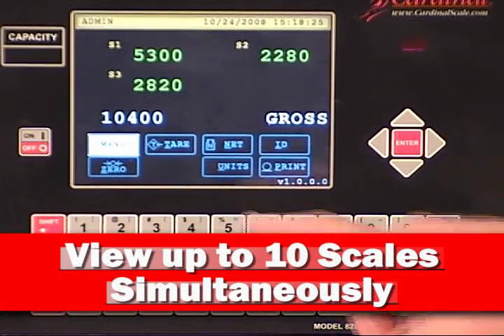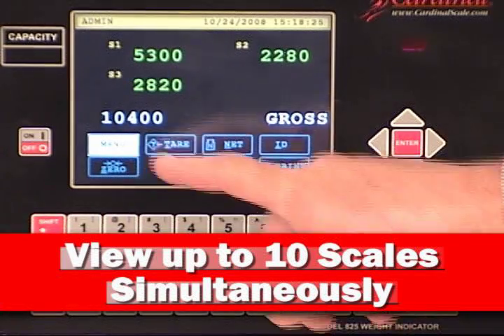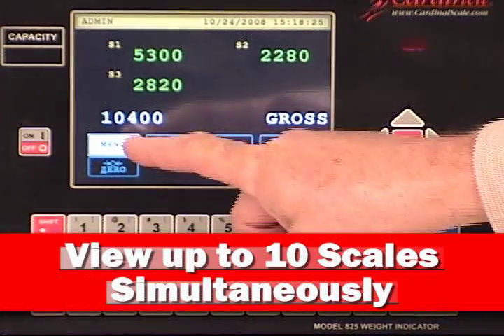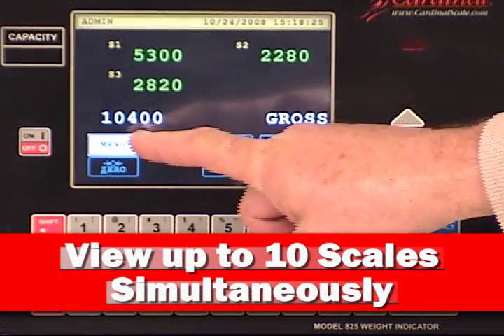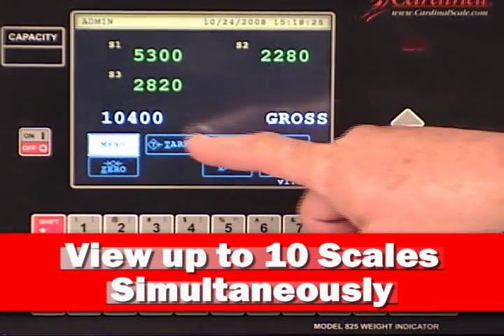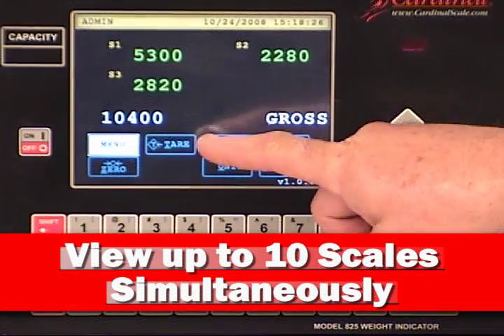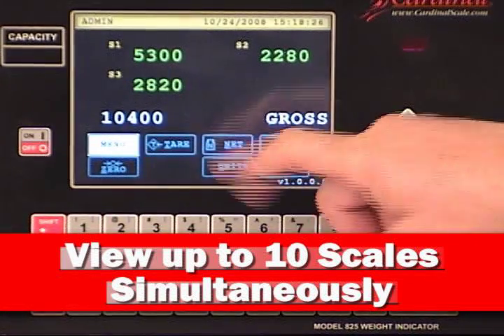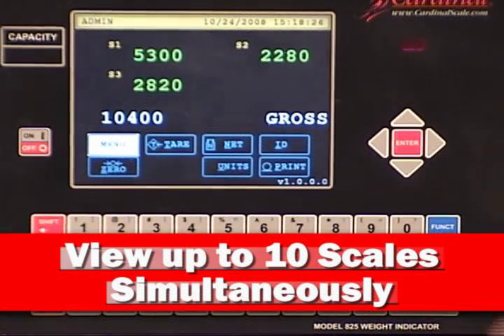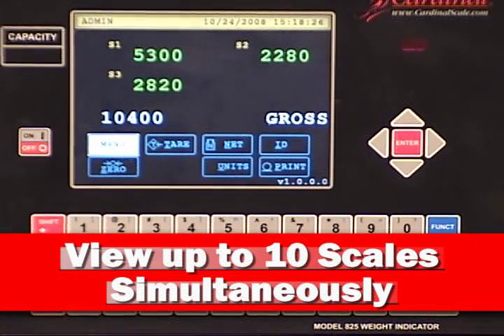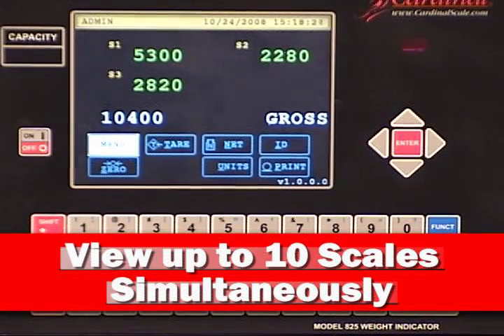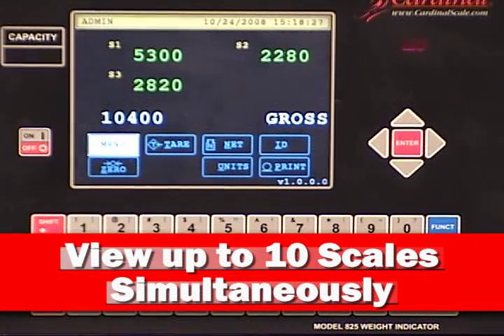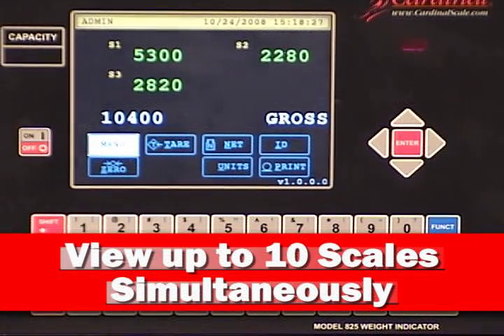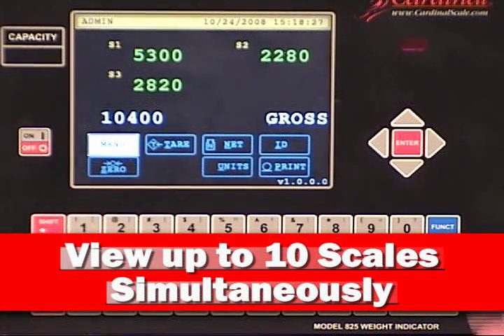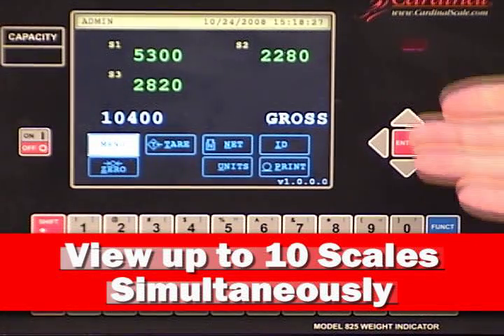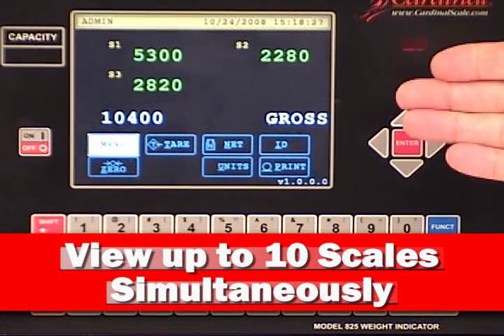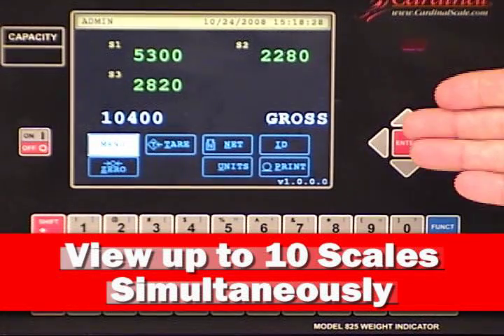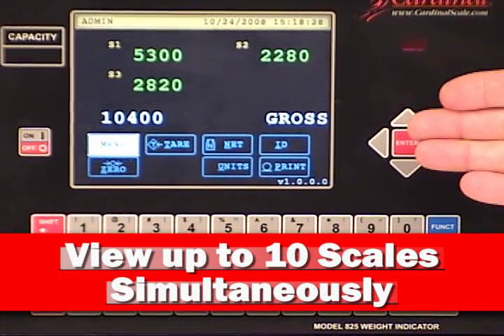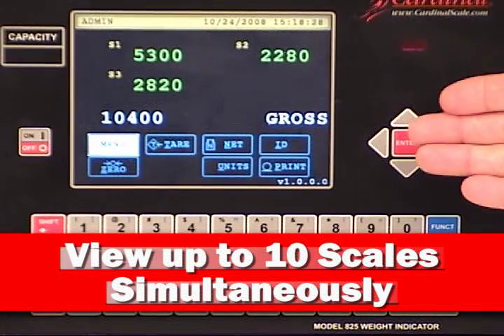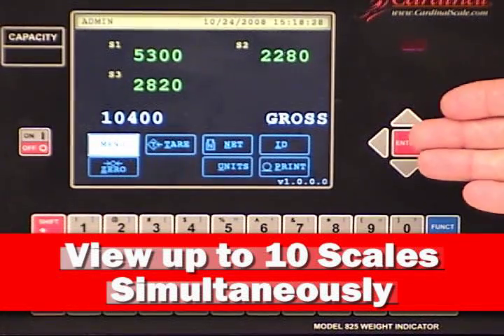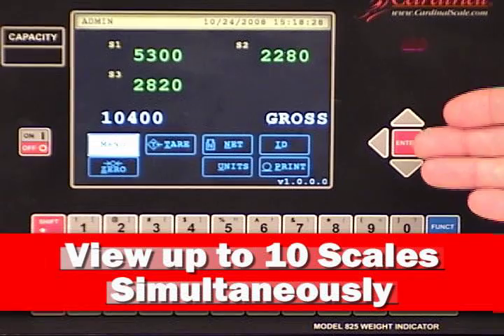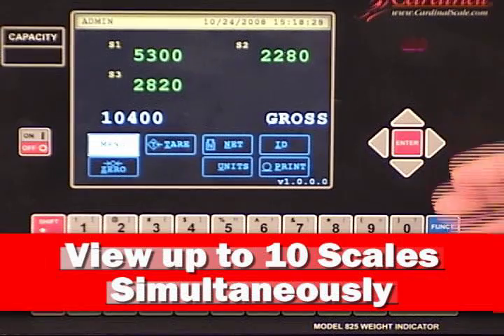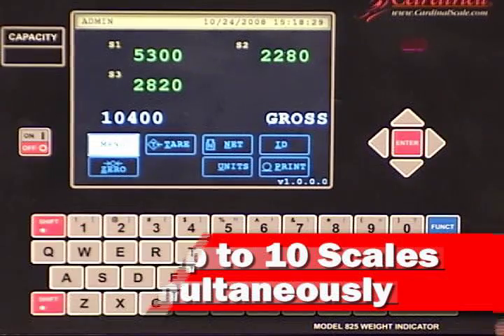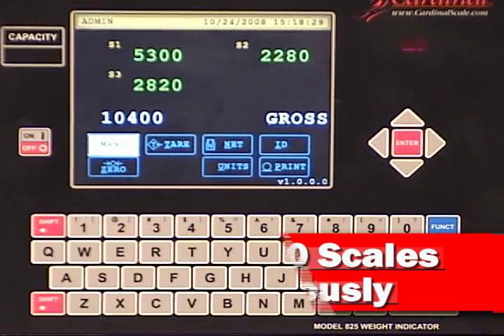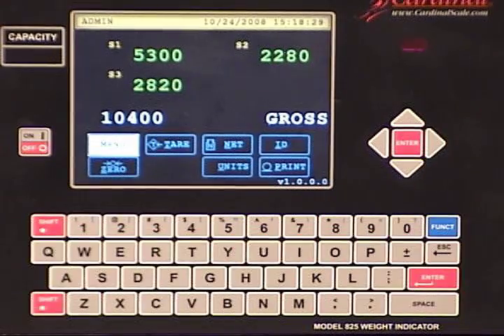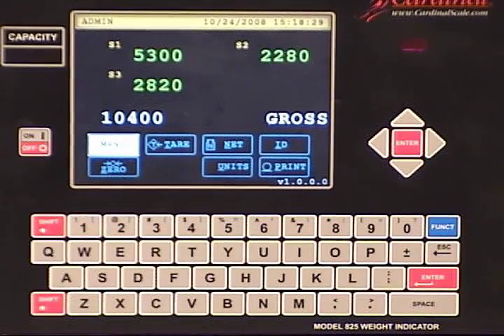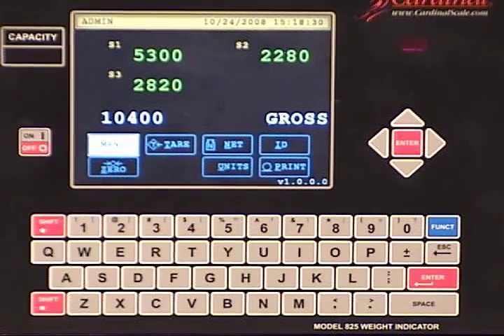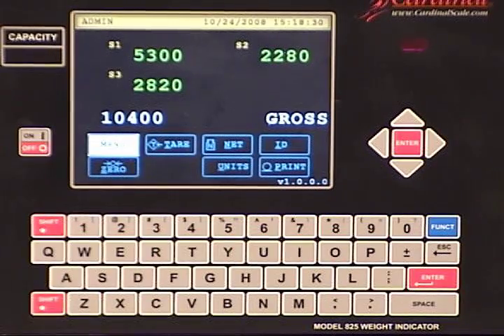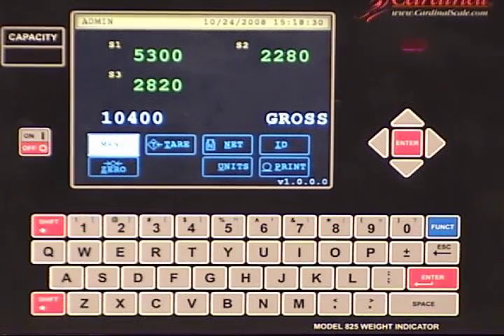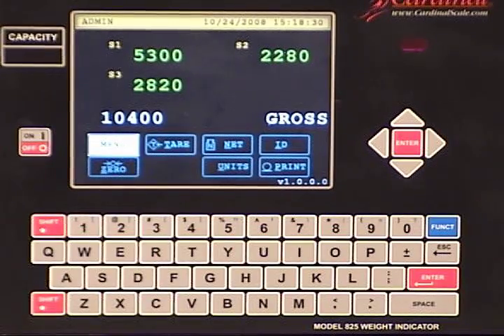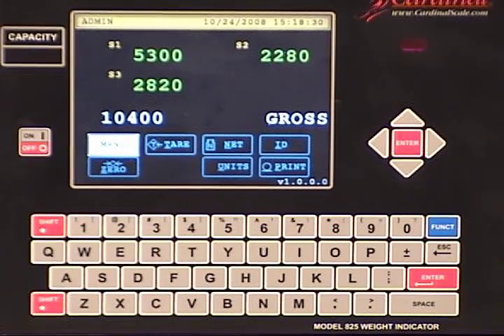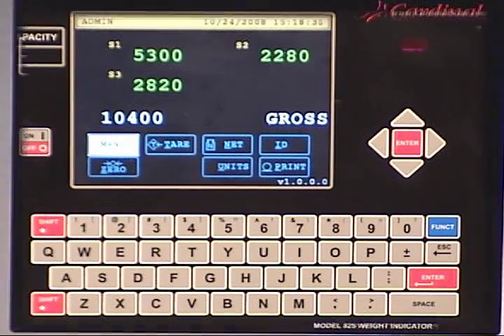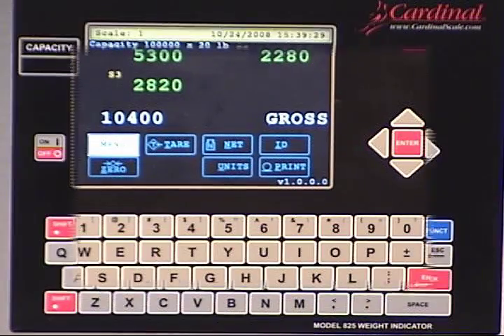Whether you require 2, 3, or up to 10 scales on screen, Cardinal can customize the 825 to meet your needs.